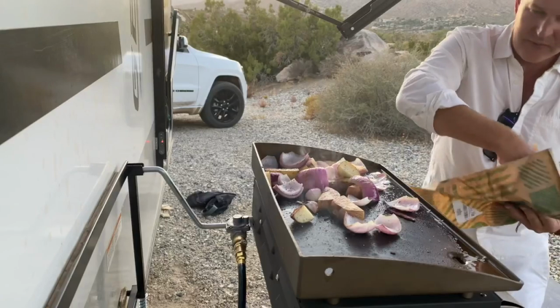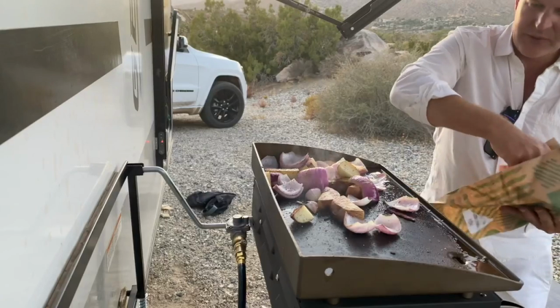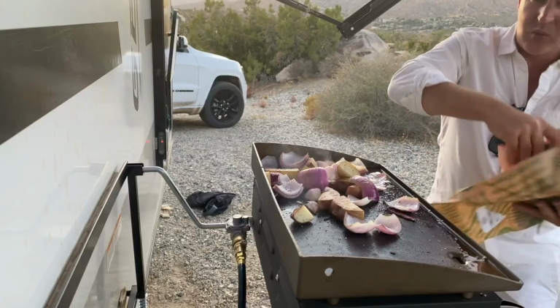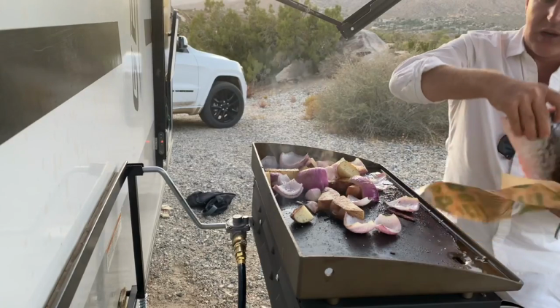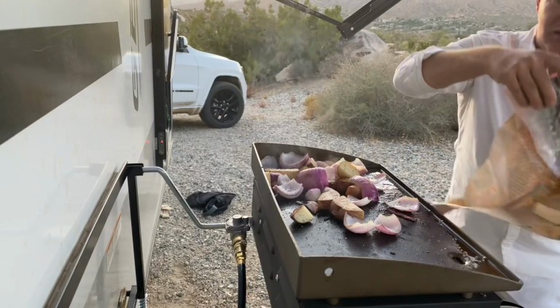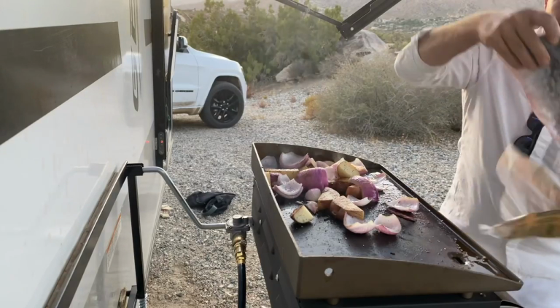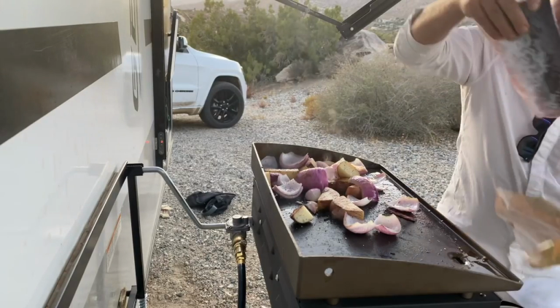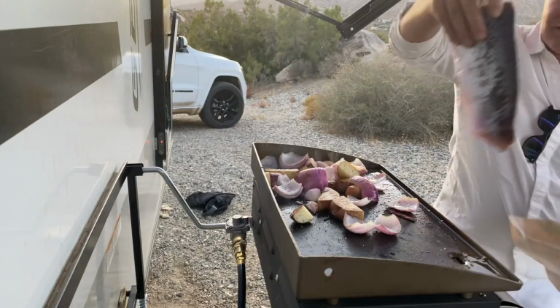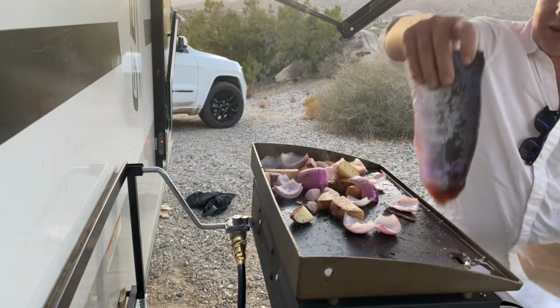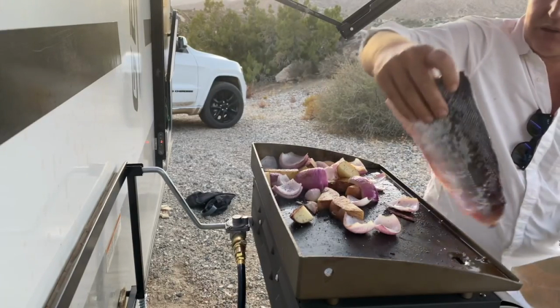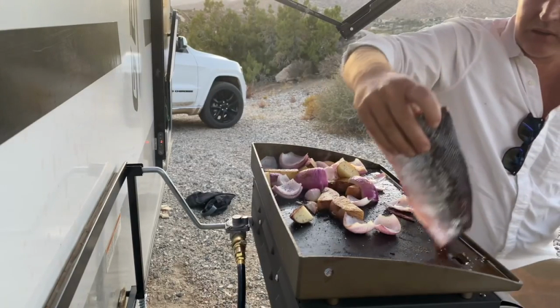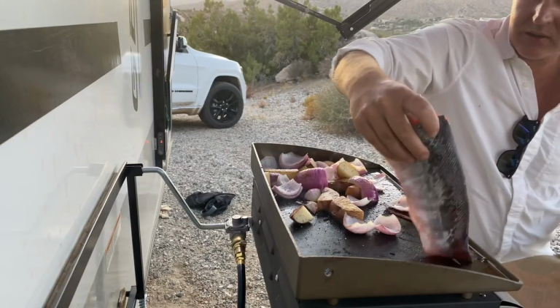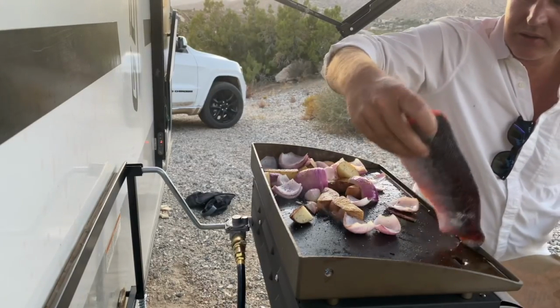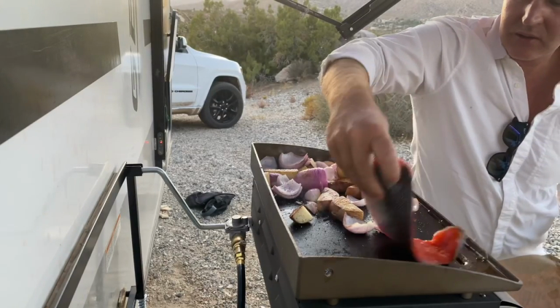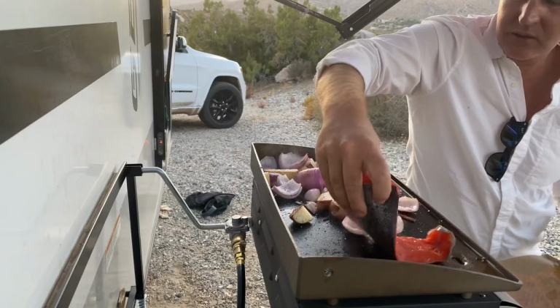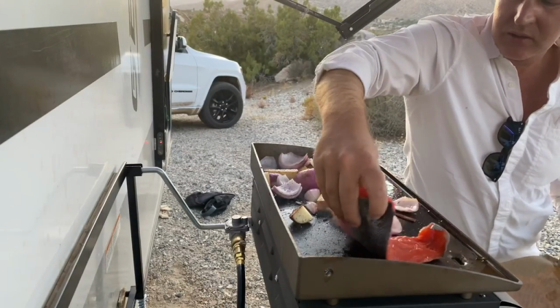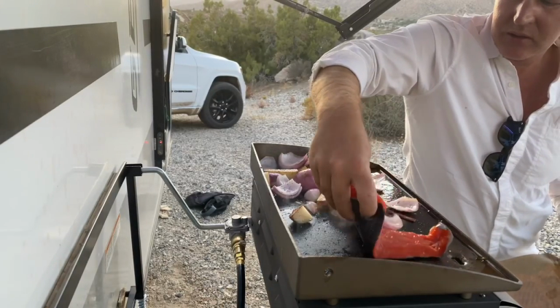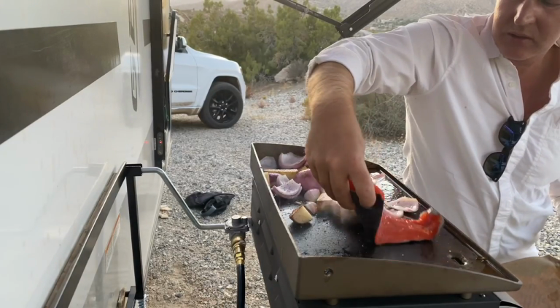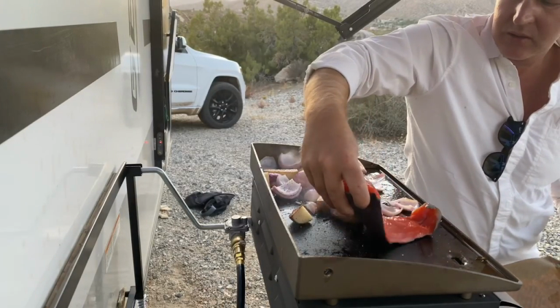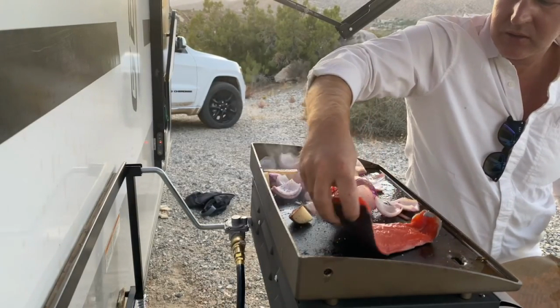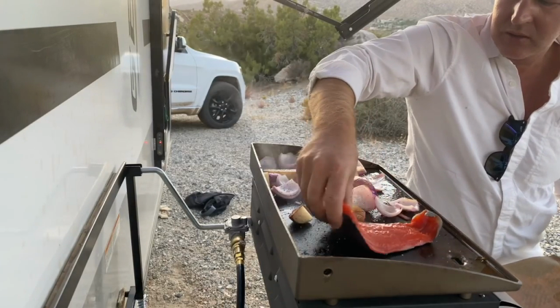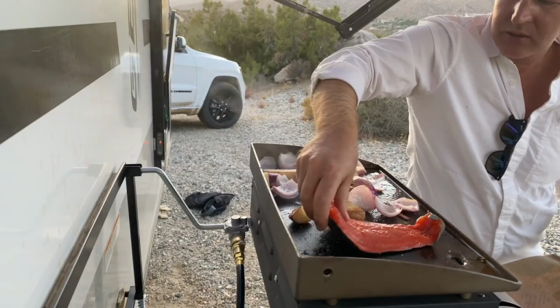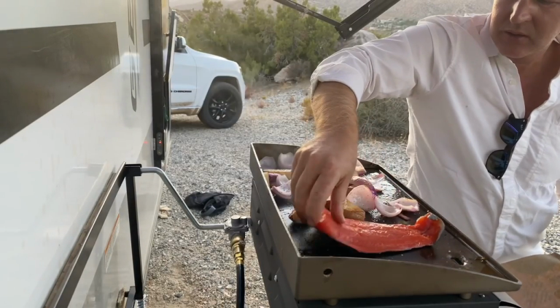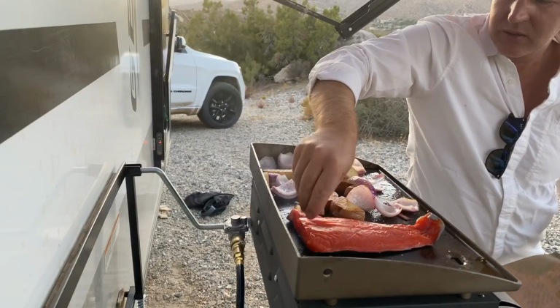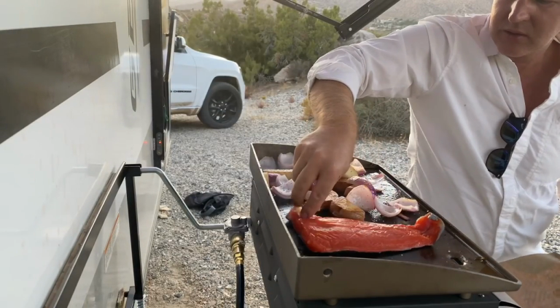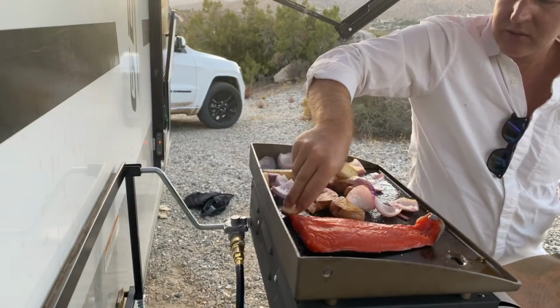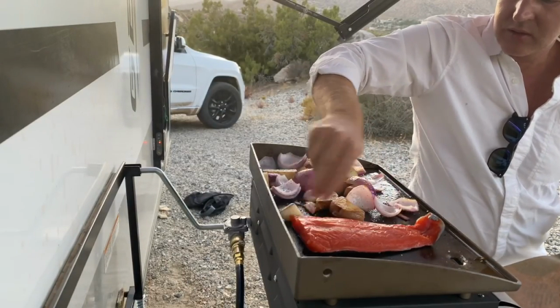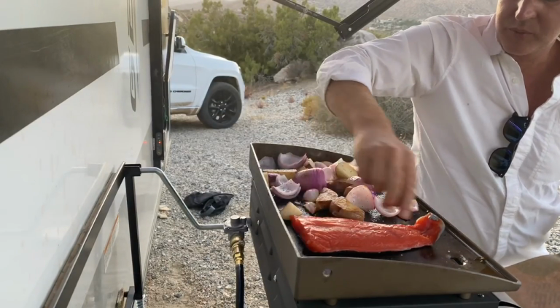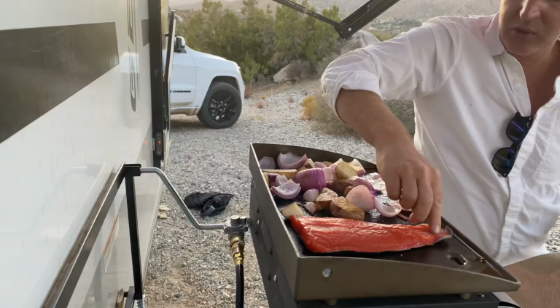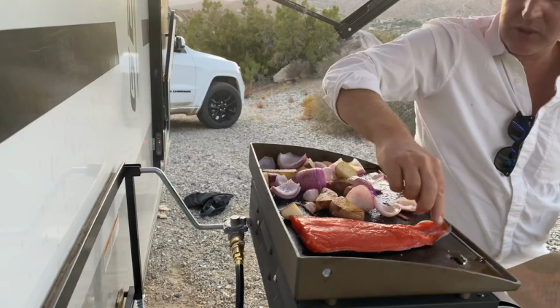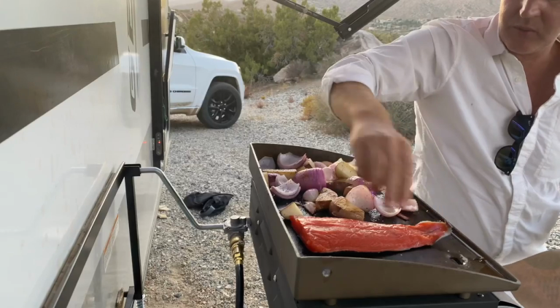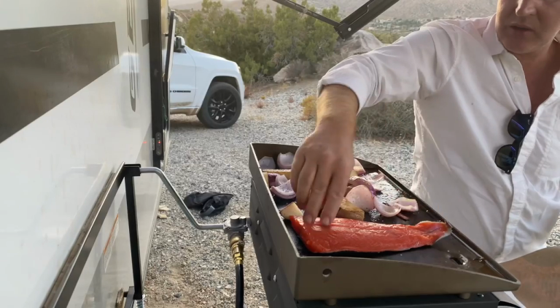Wild caught salmon to spruce up the meal. Absolutely beautiful.